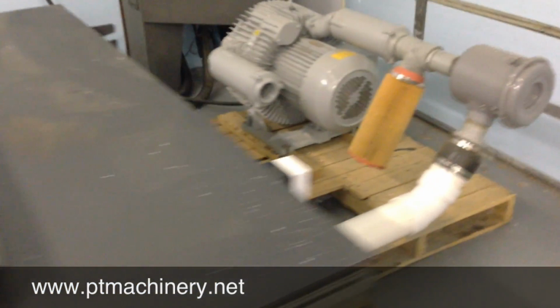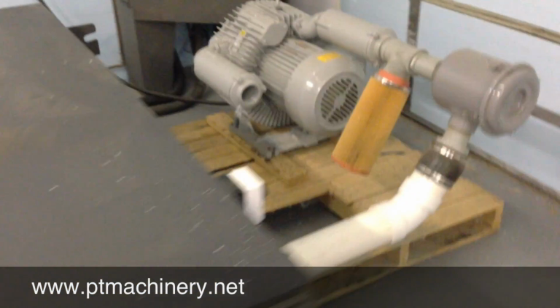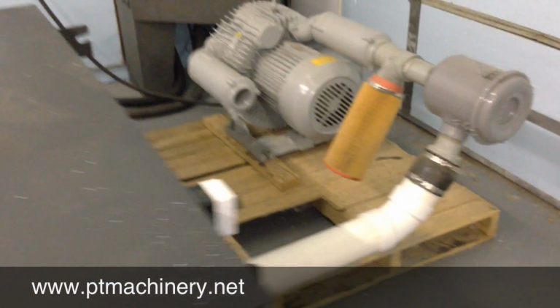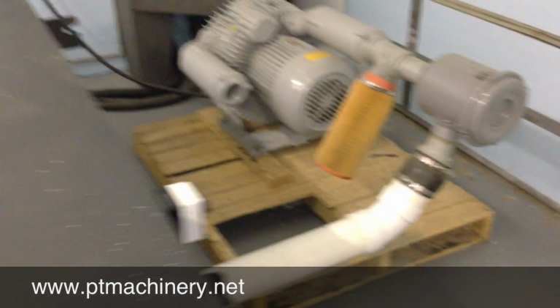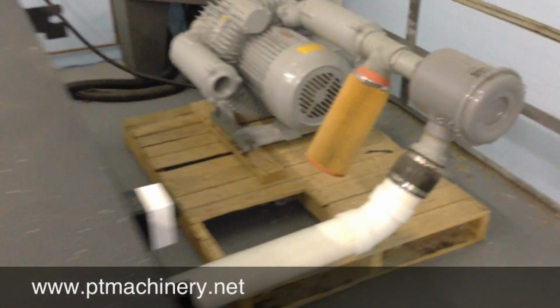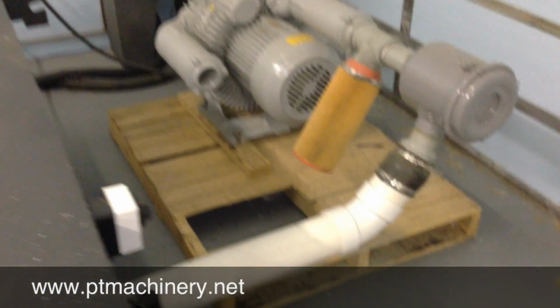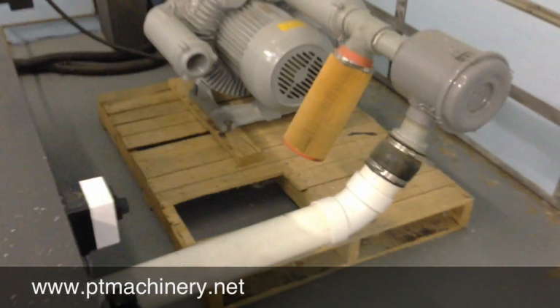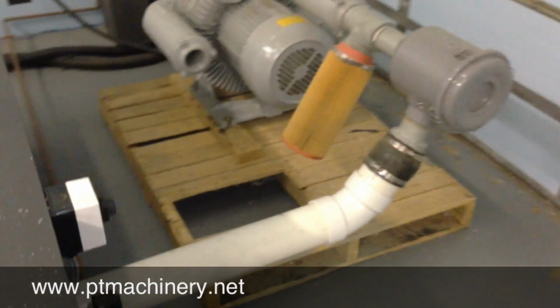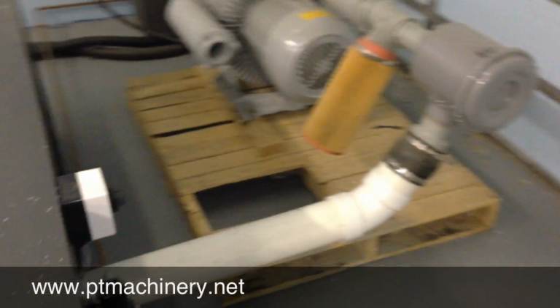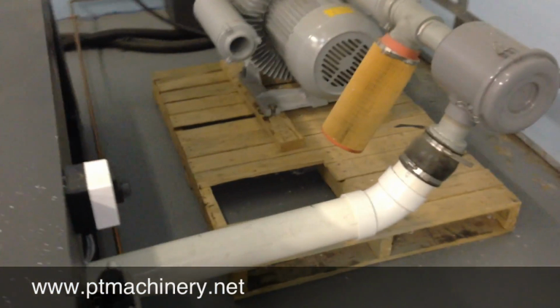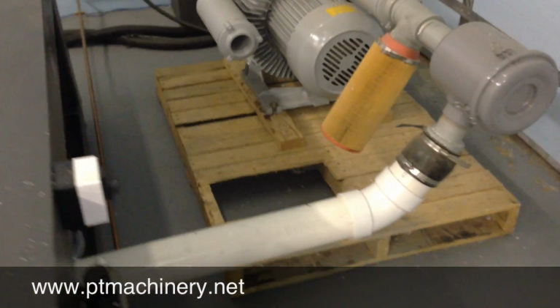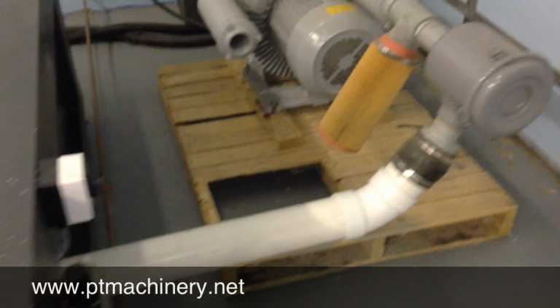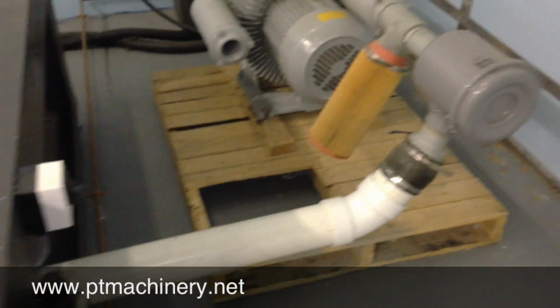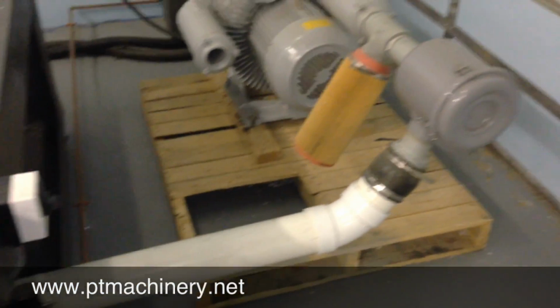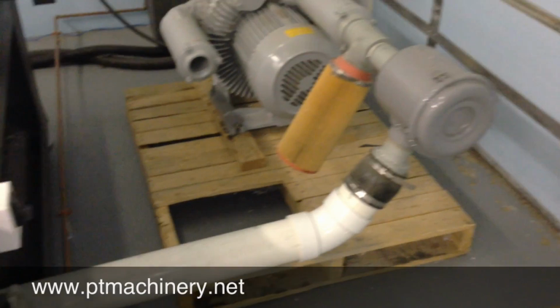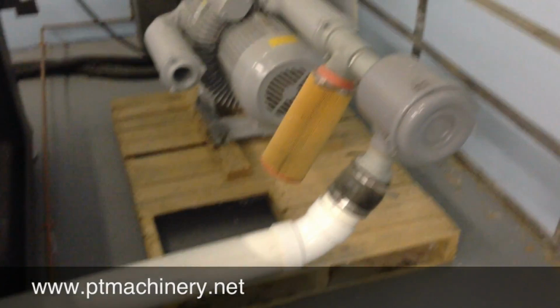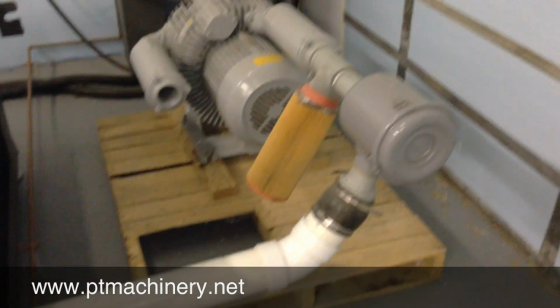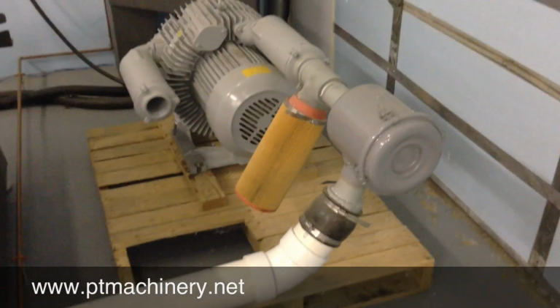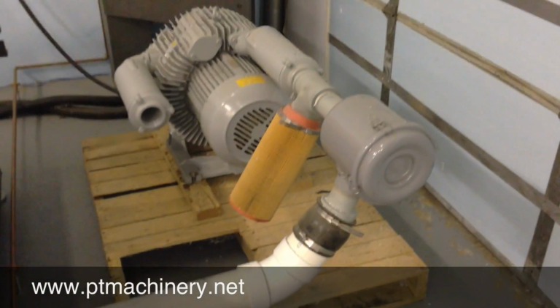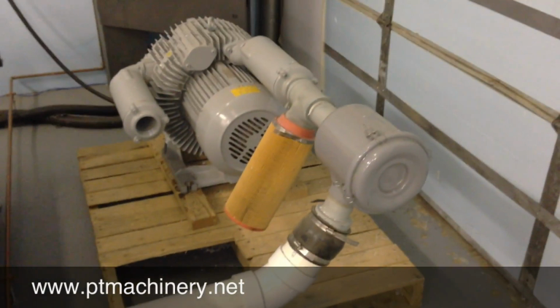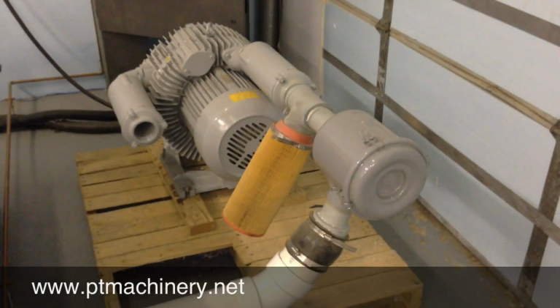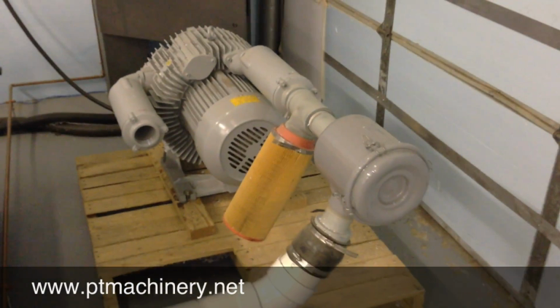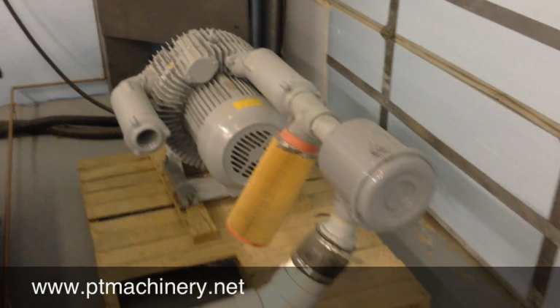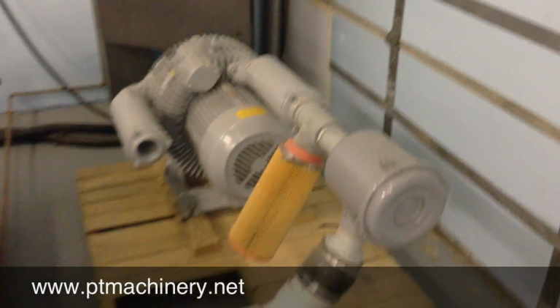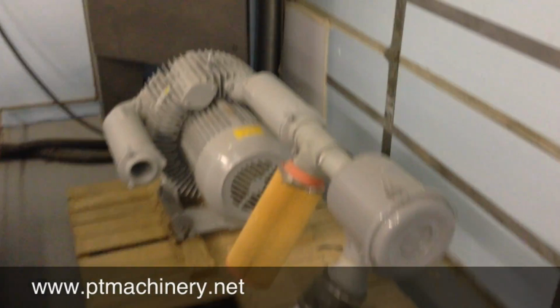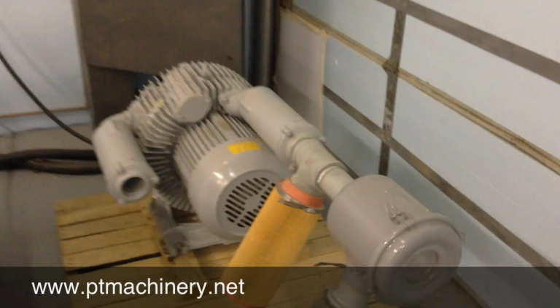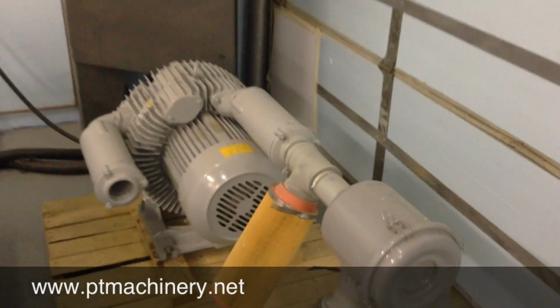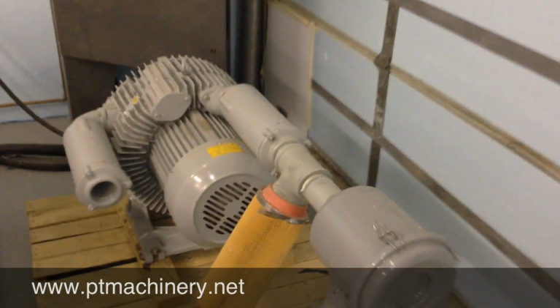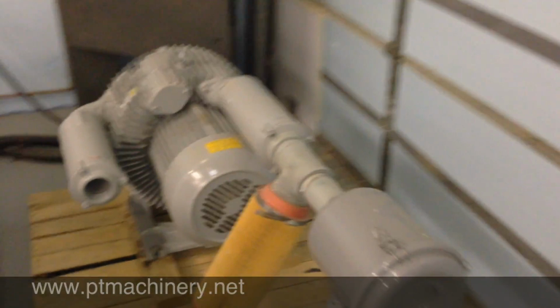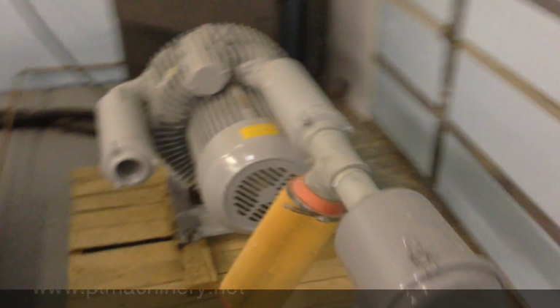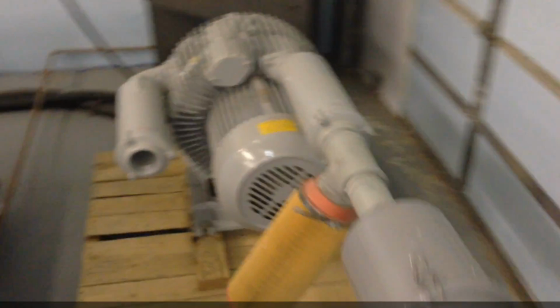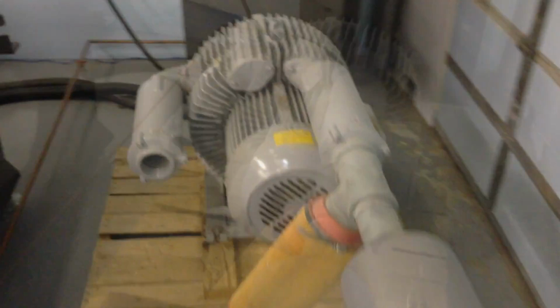In the rear is a quick look at the 17 horsepower 2 stage regenerative vacuum pump.